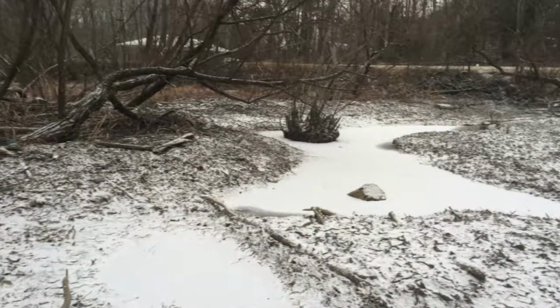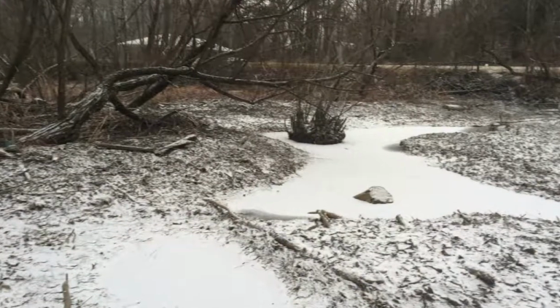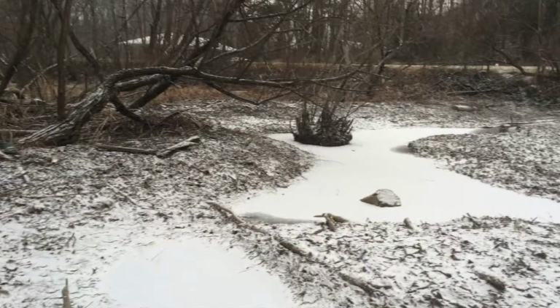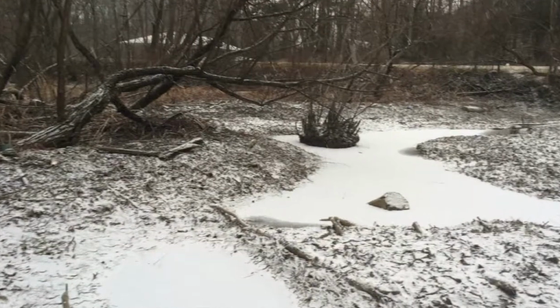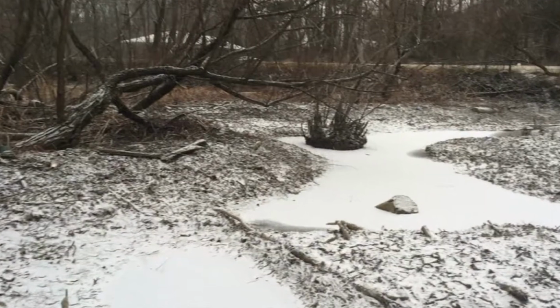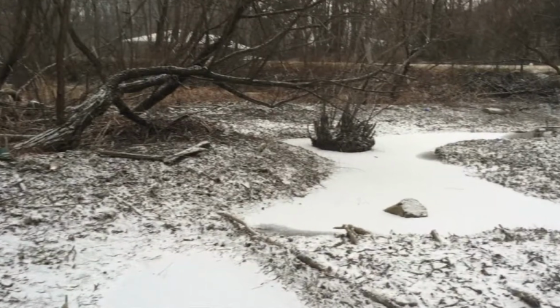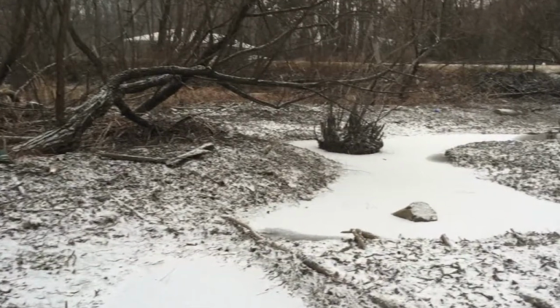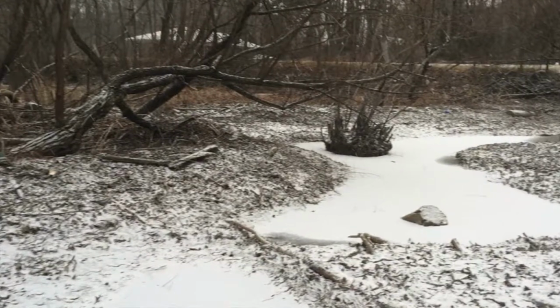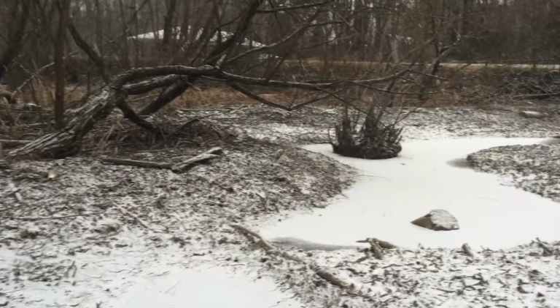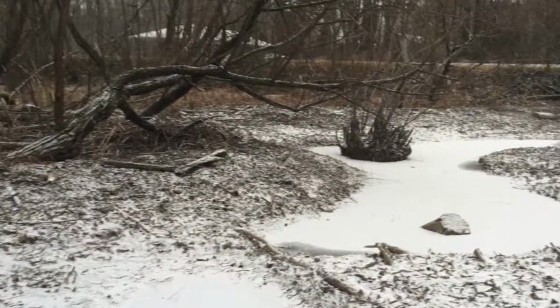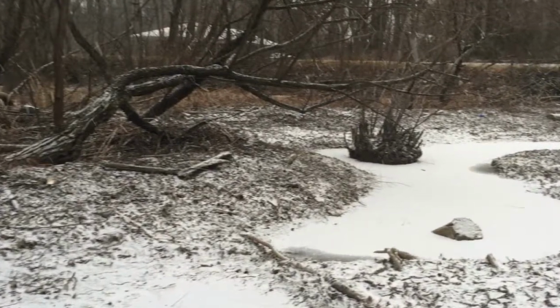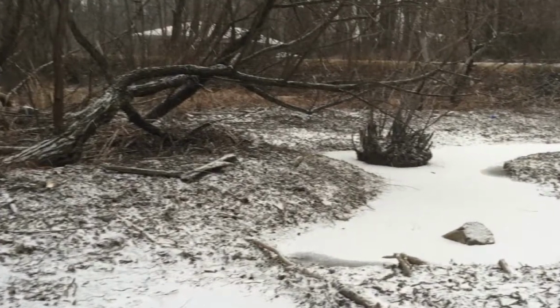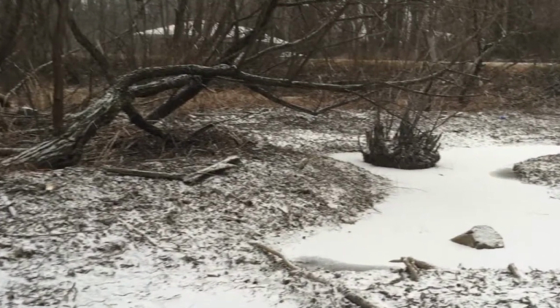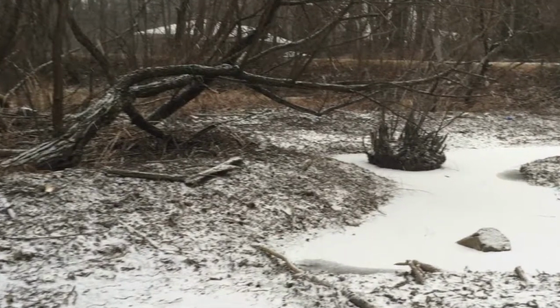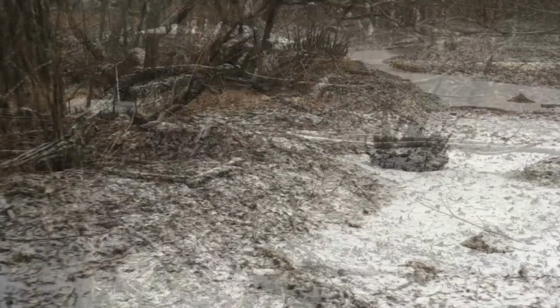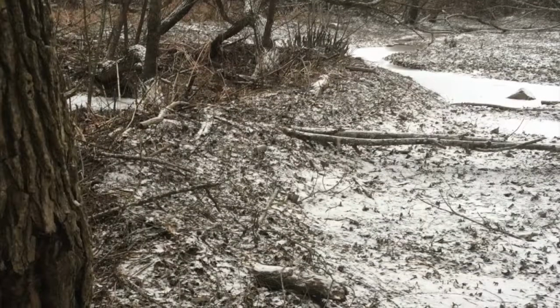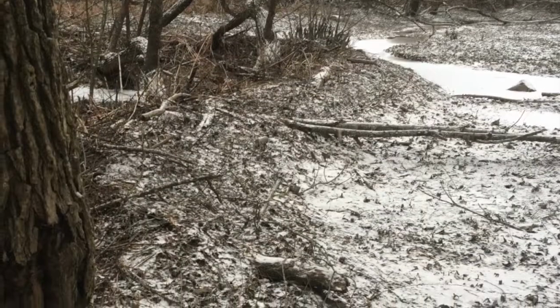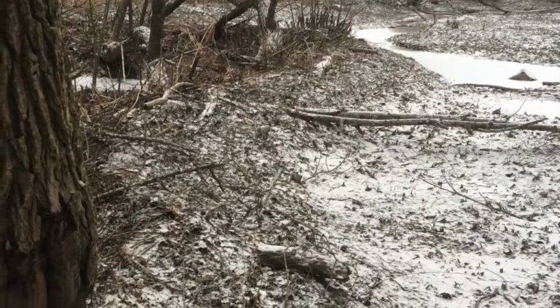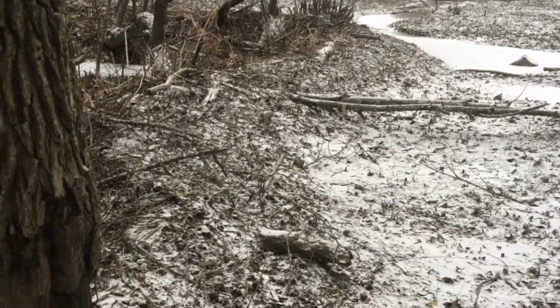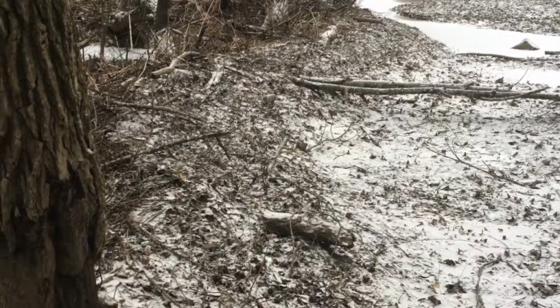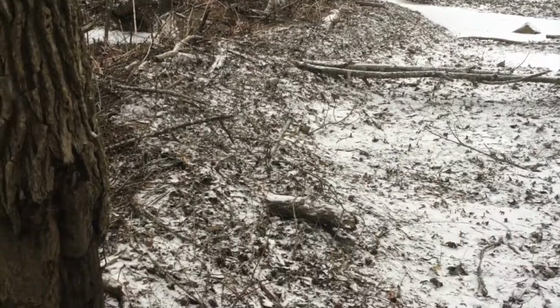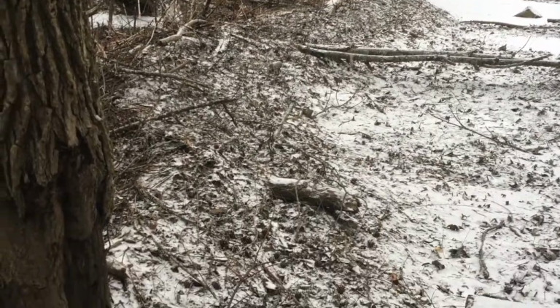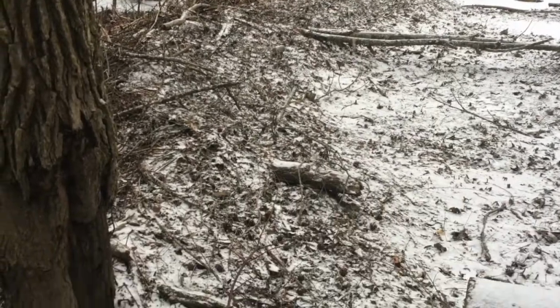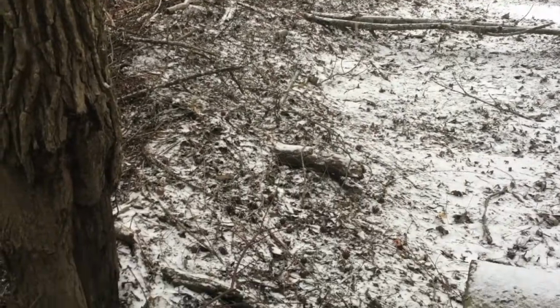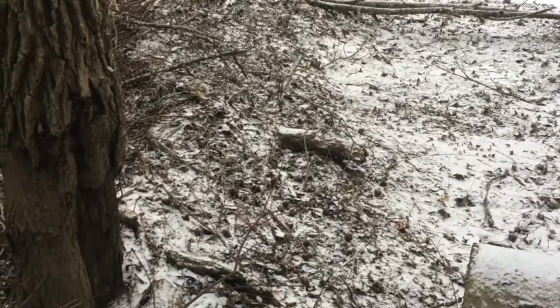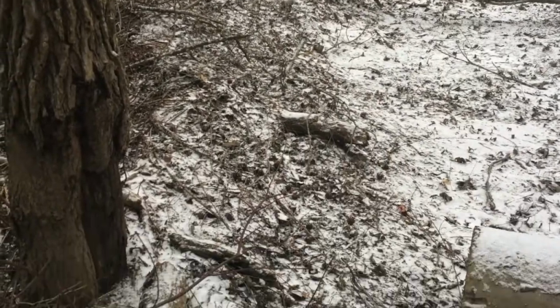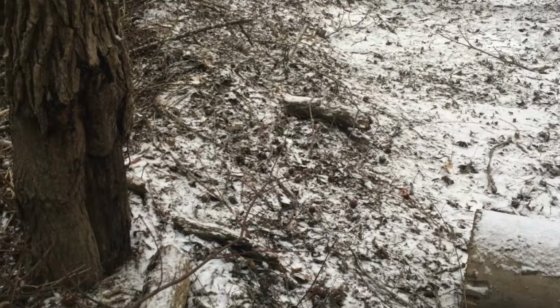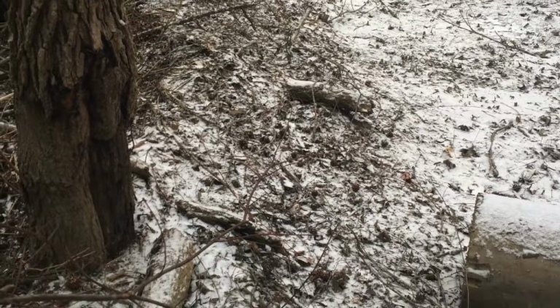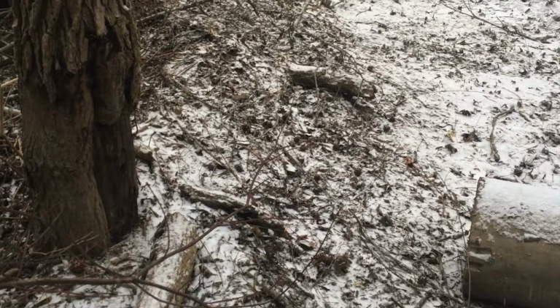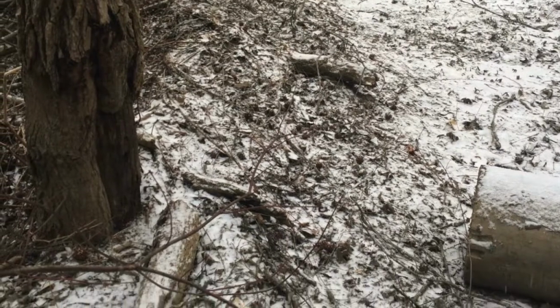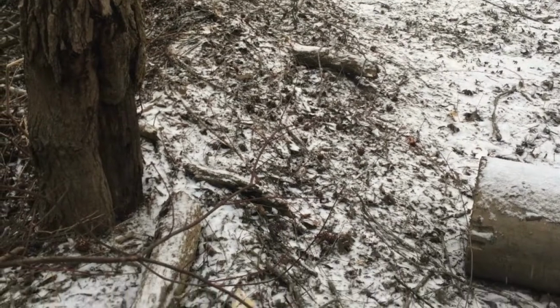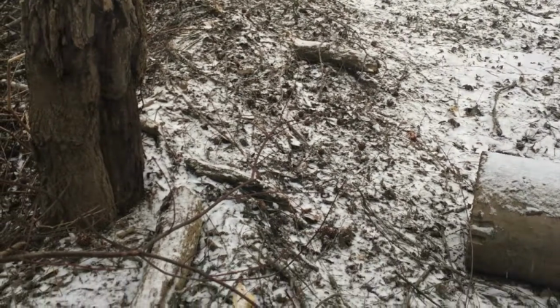I emerge at one point behind an old beaver dam that has since been drained by the local government.